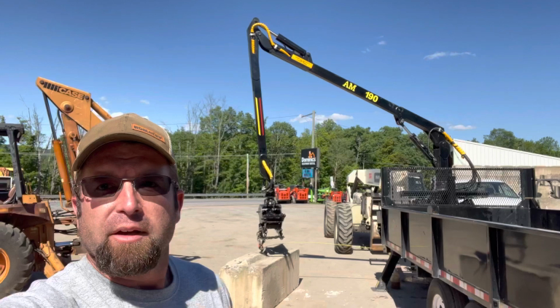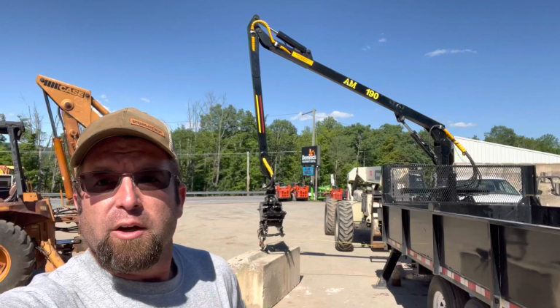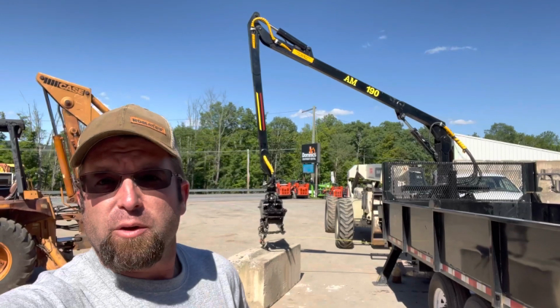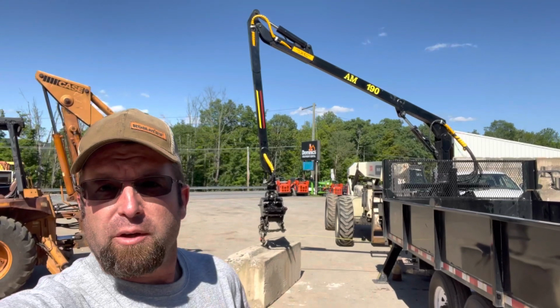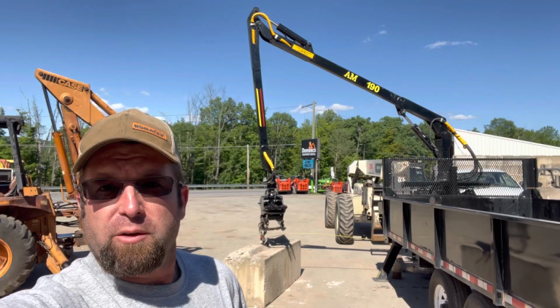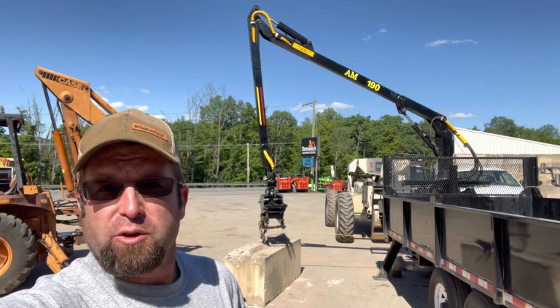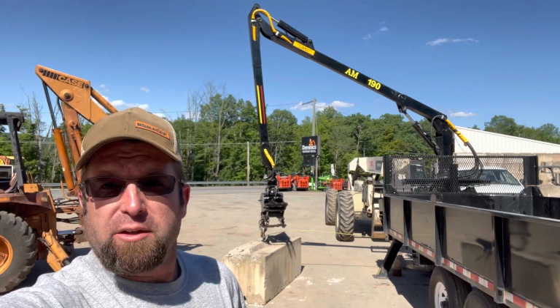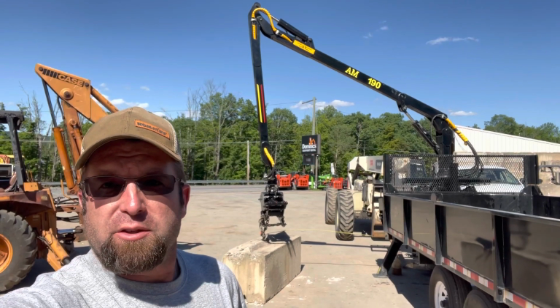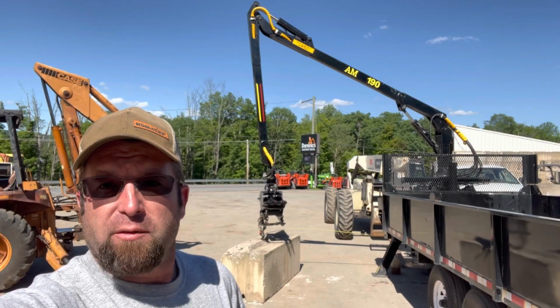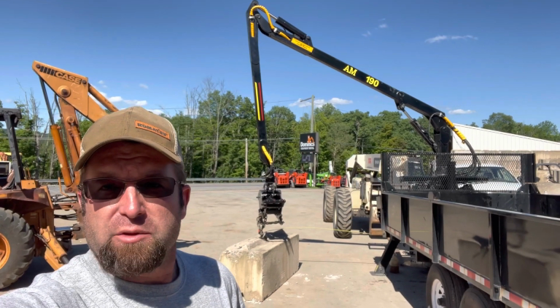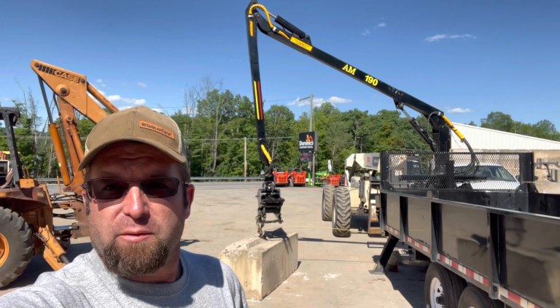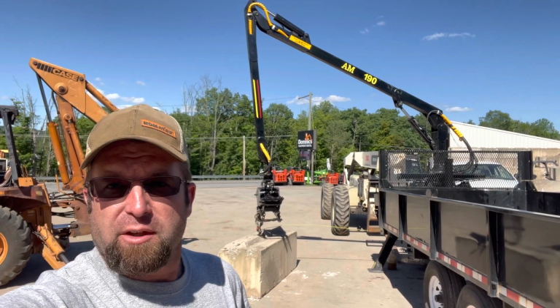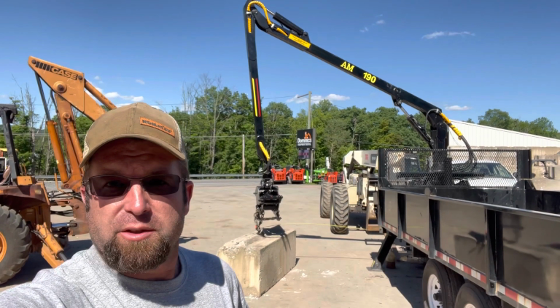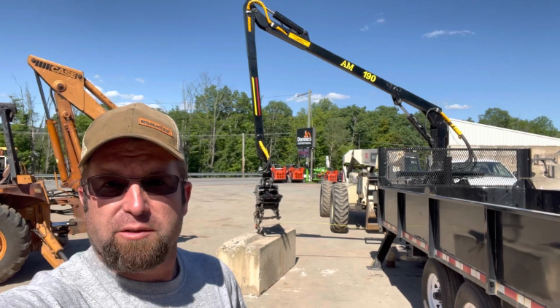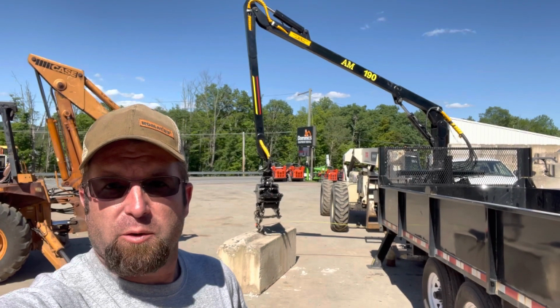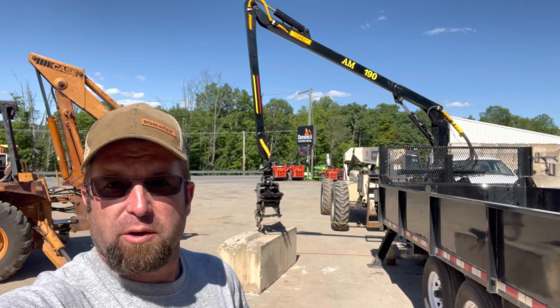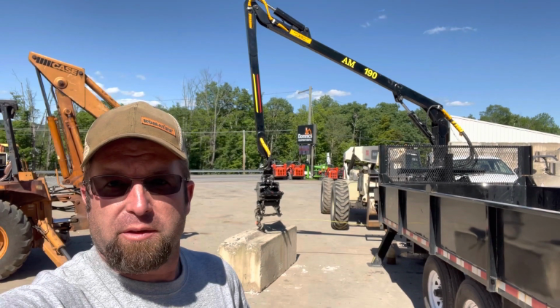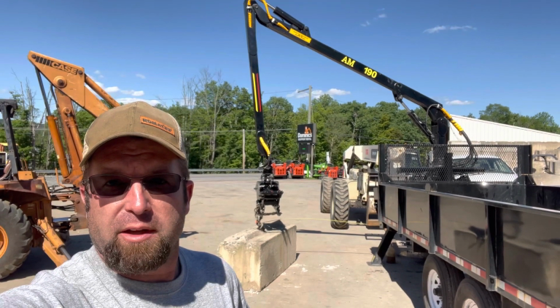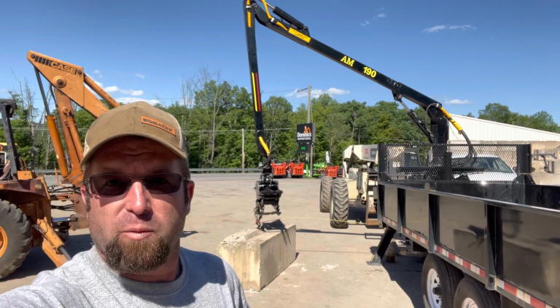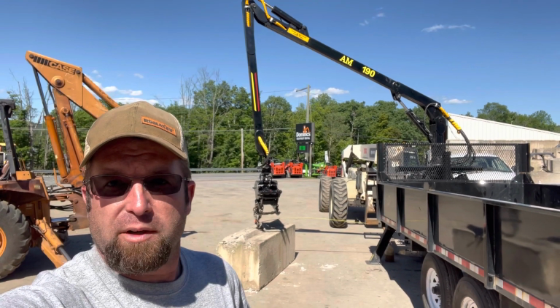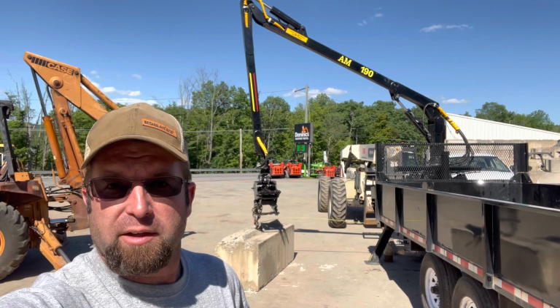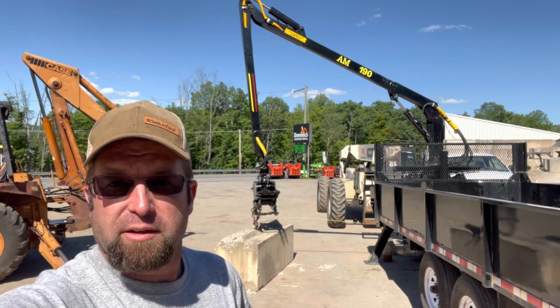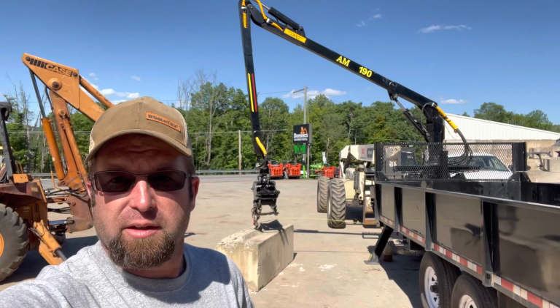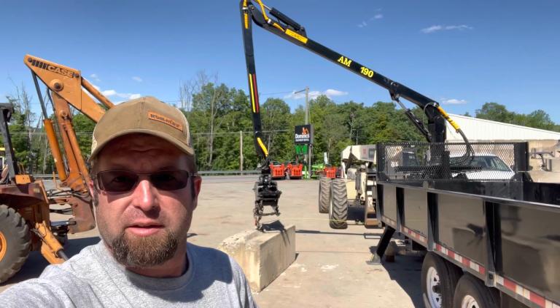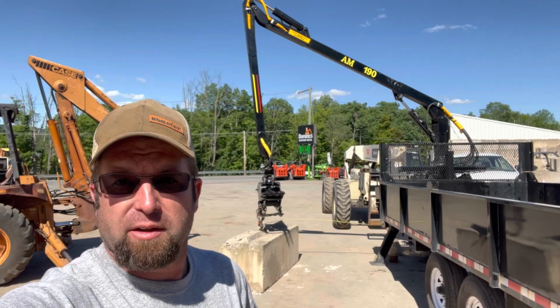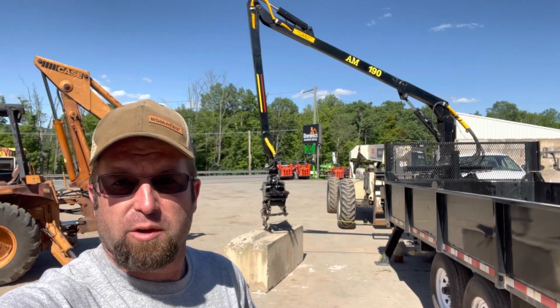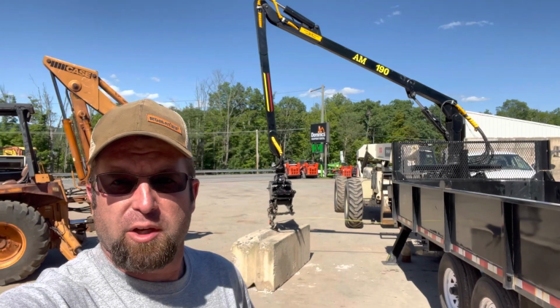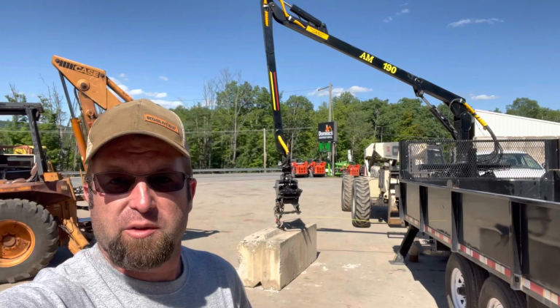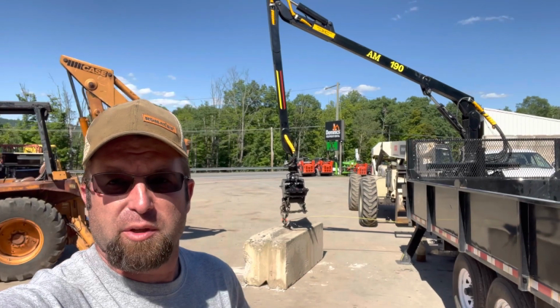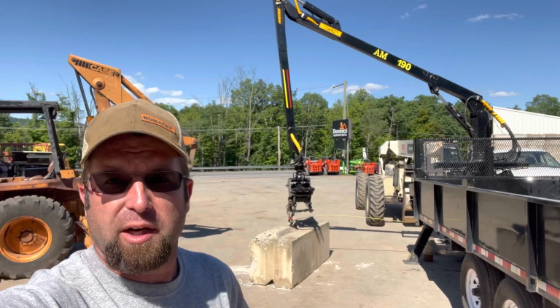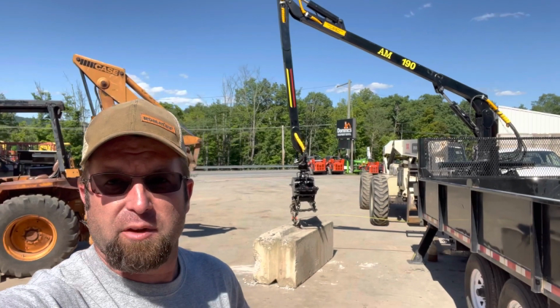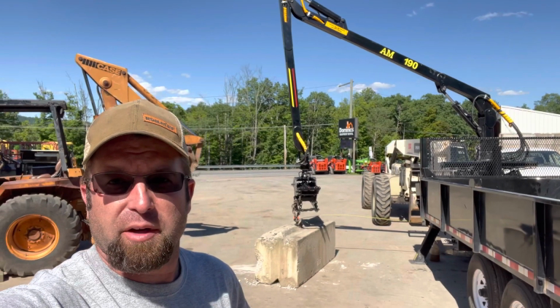Well hello again YouTube, AJ Shaver from Shaver Sales here. Today we're working with an AM190 and we're going to pick up this big Mafia block.